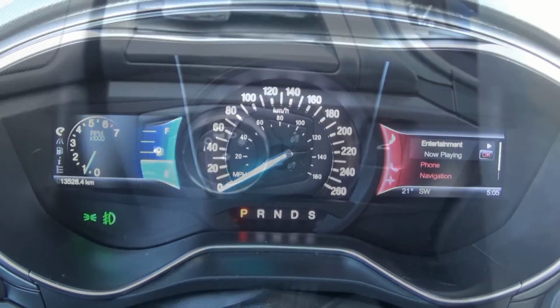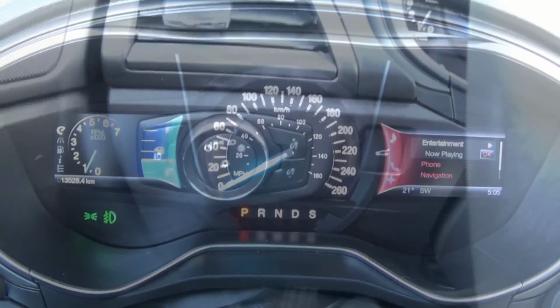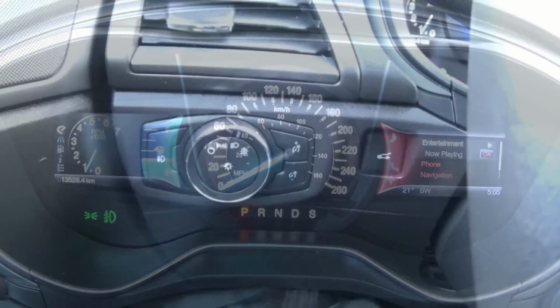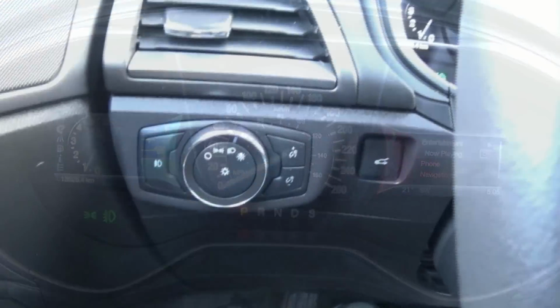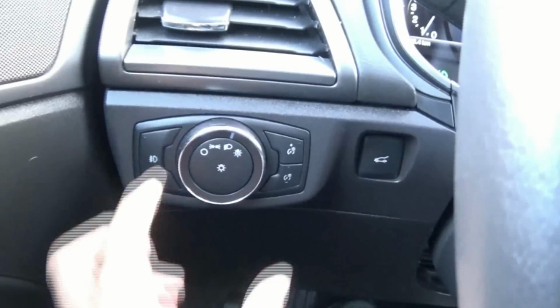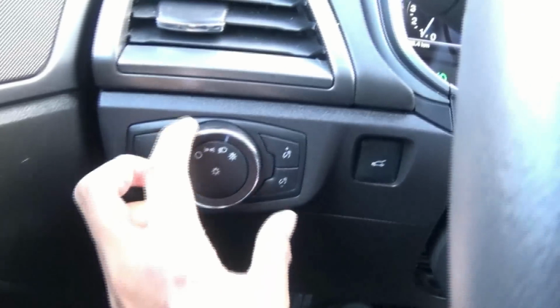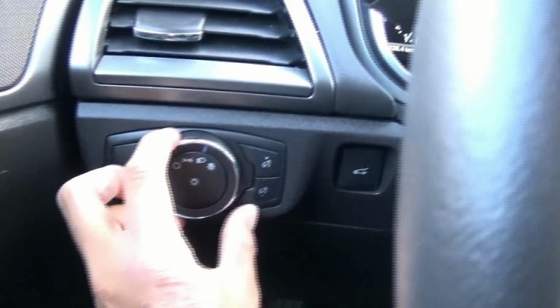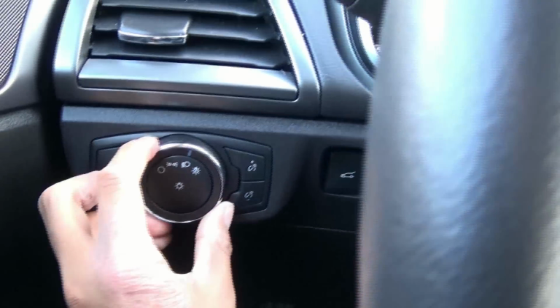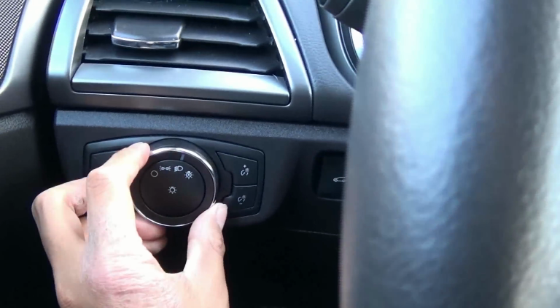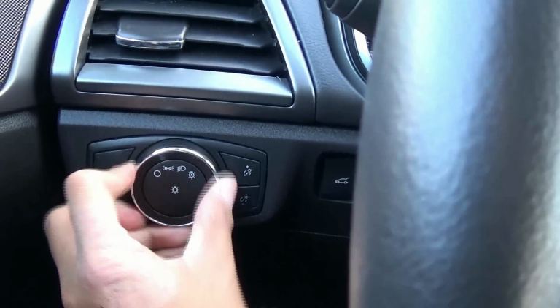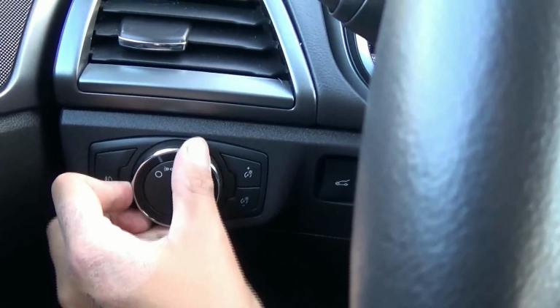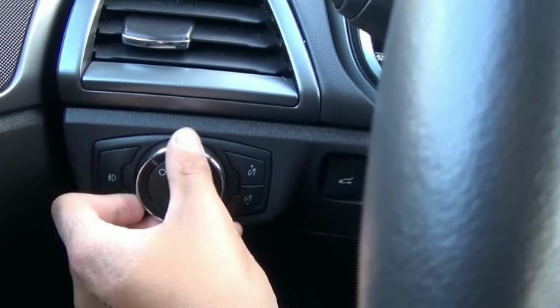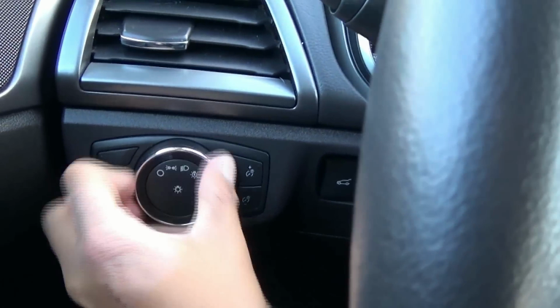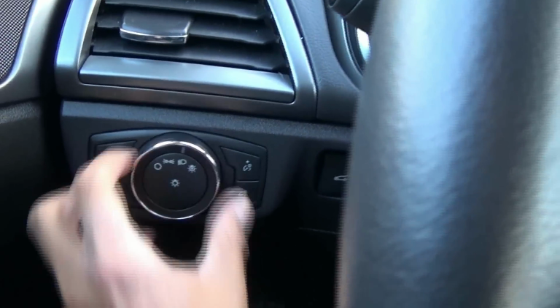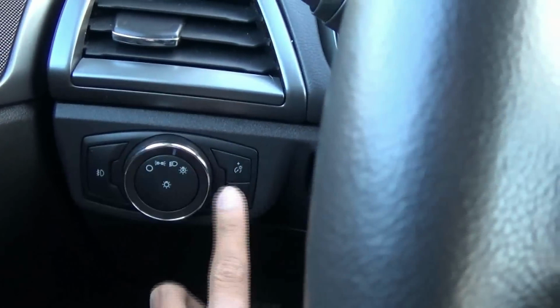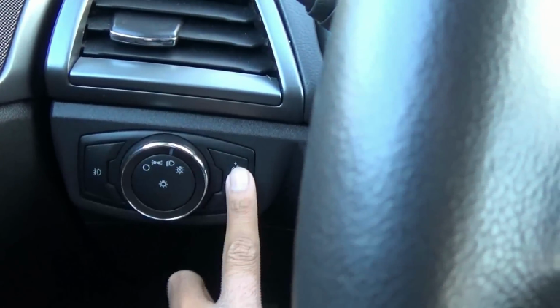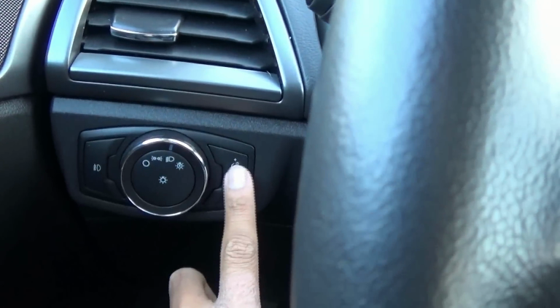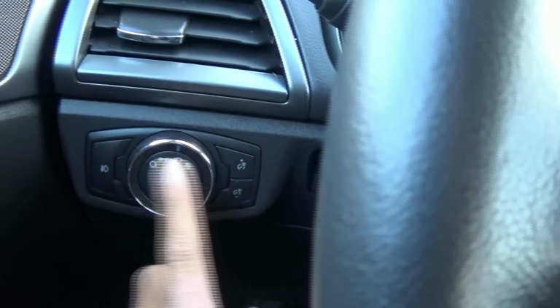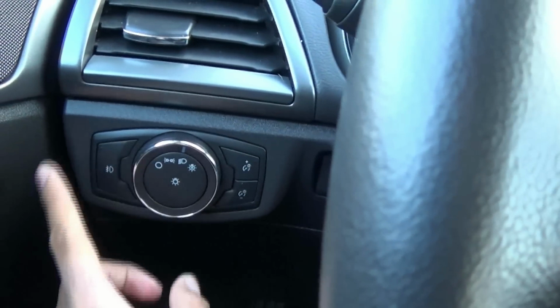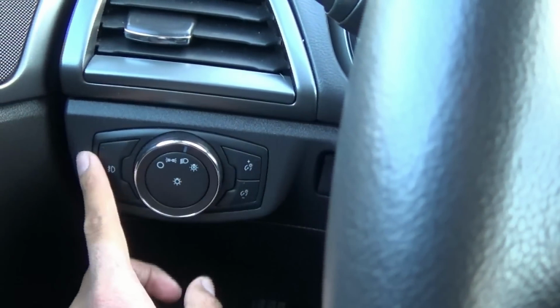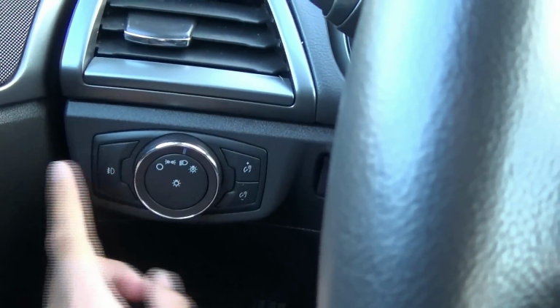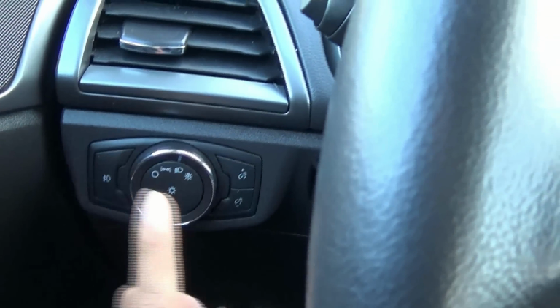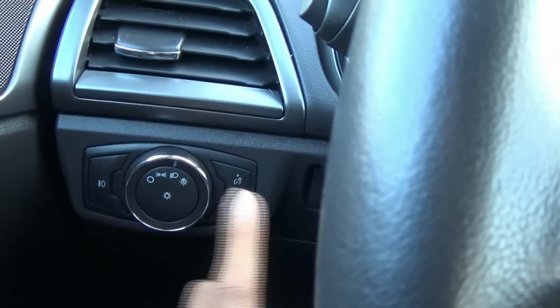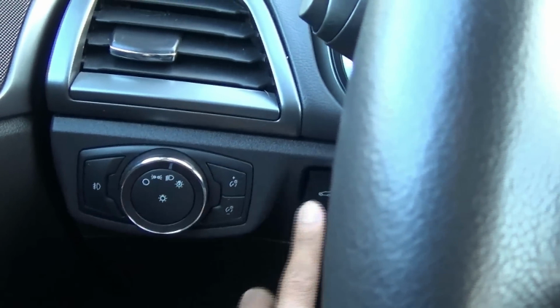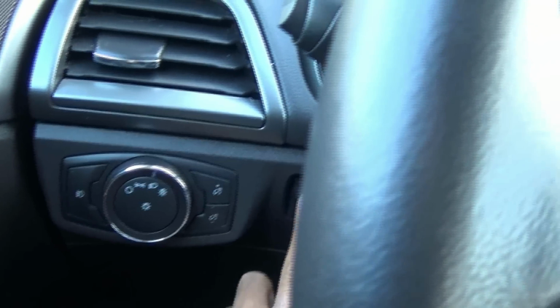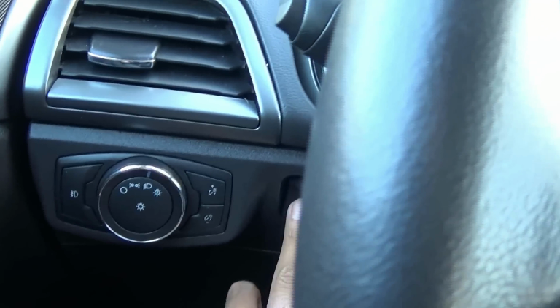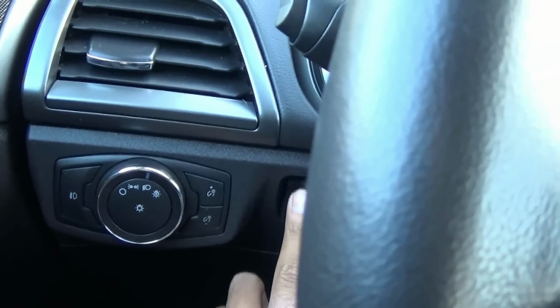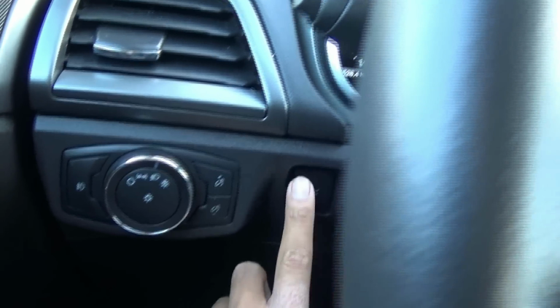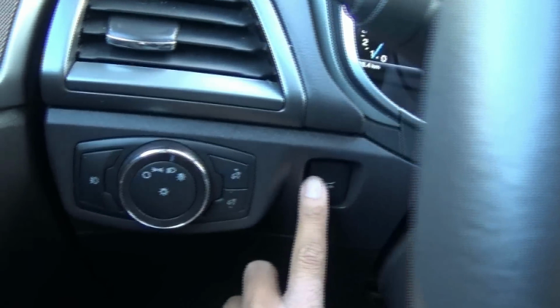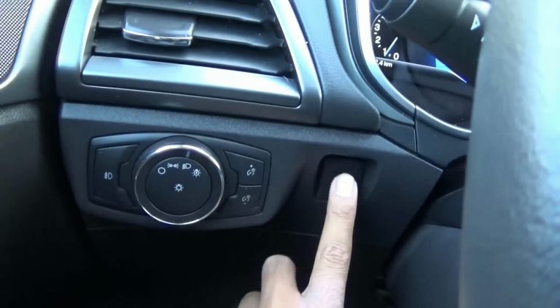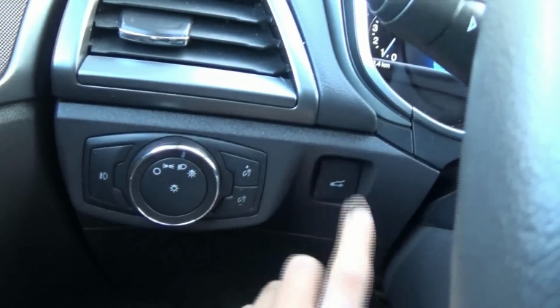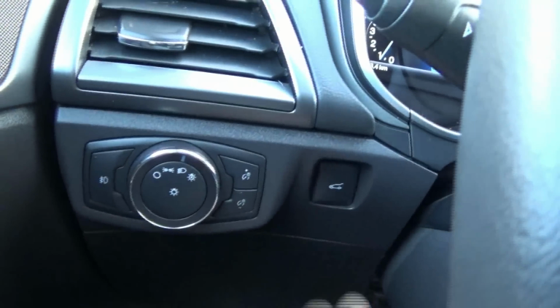Over here we have your headlight controls, panel dimmer, fog lights, as well as power trunk release.